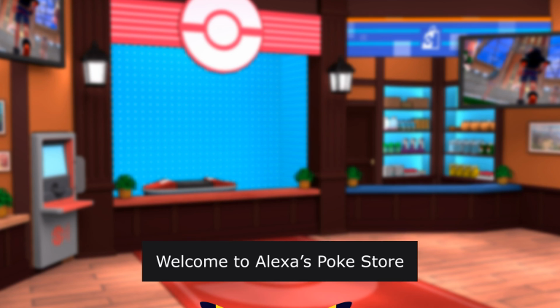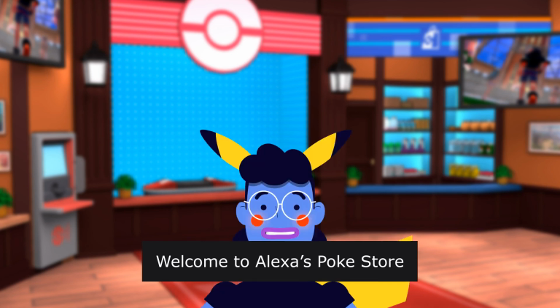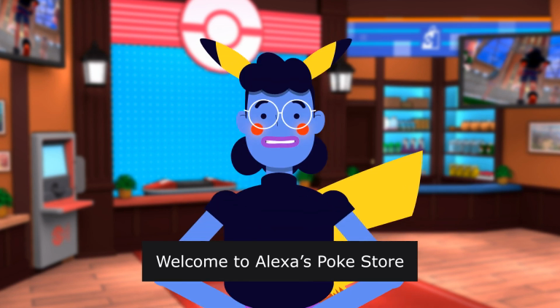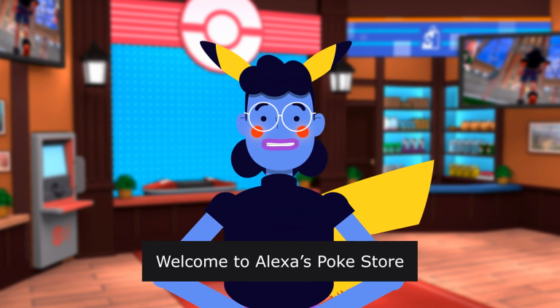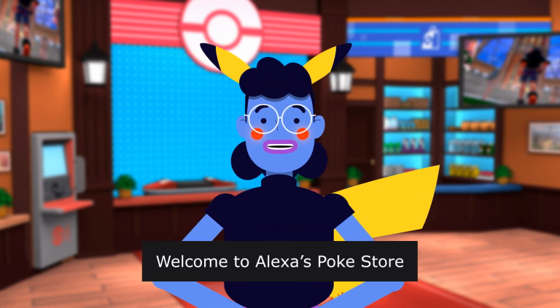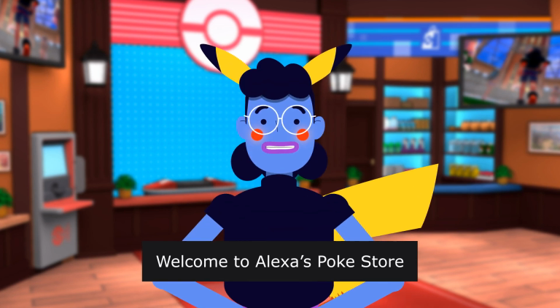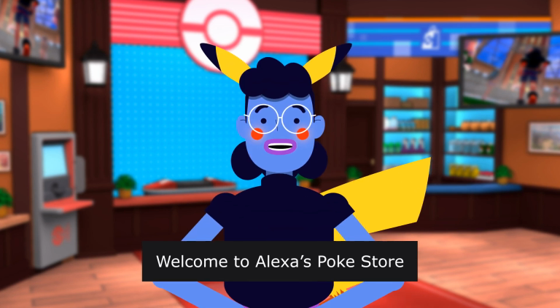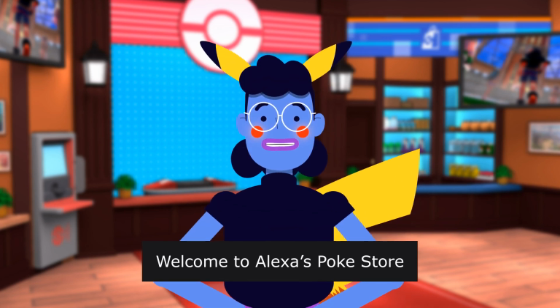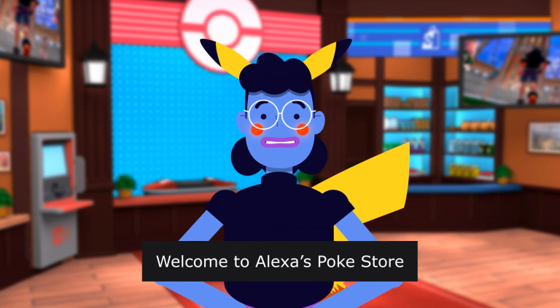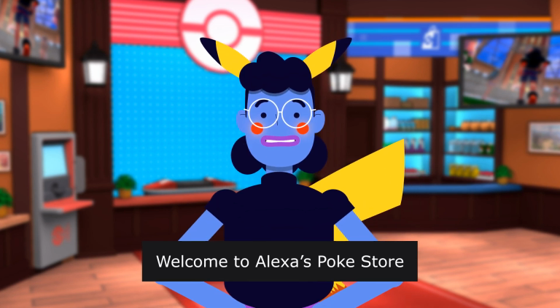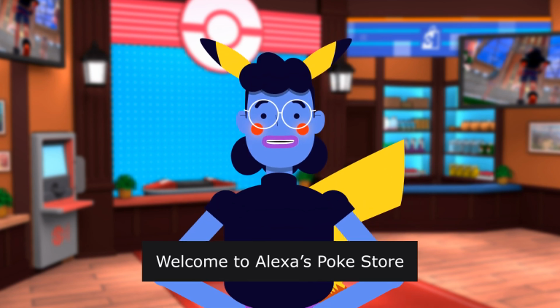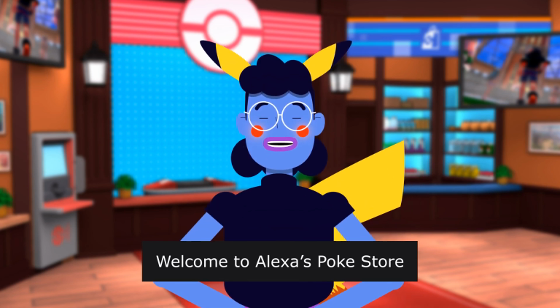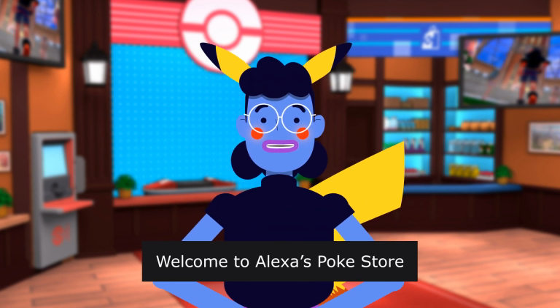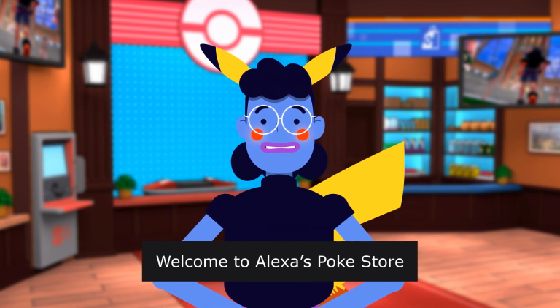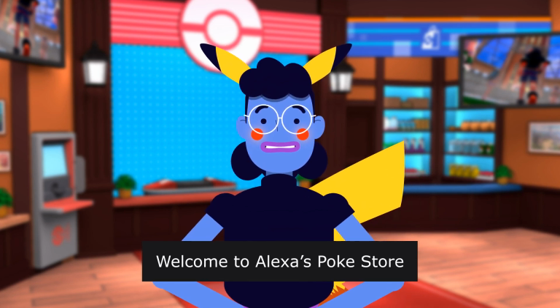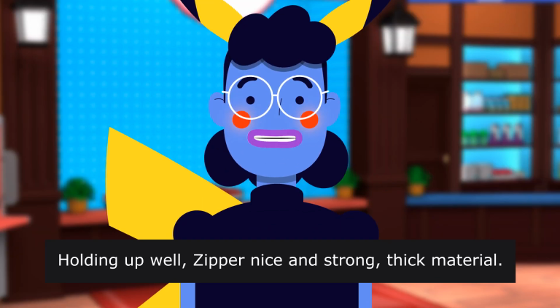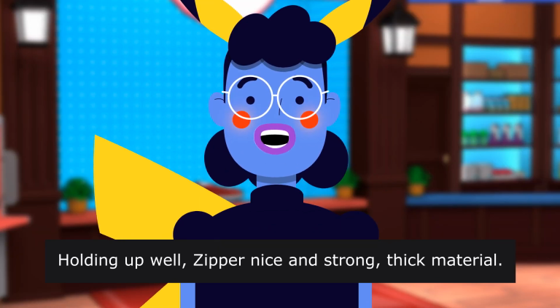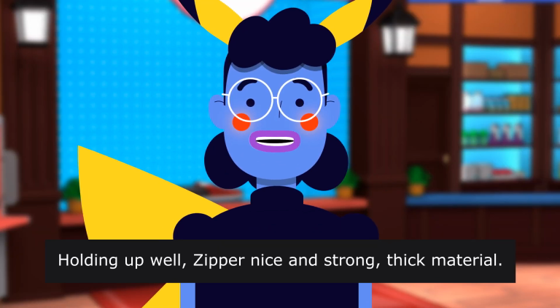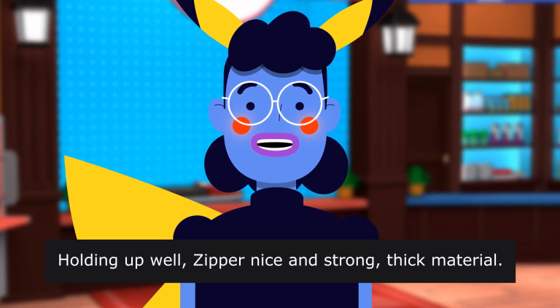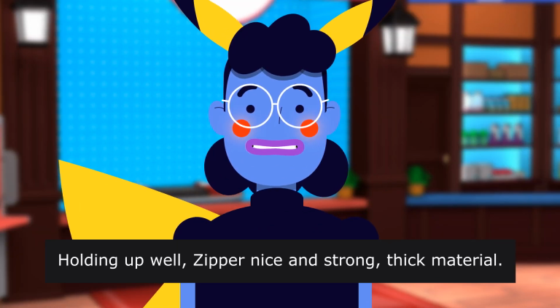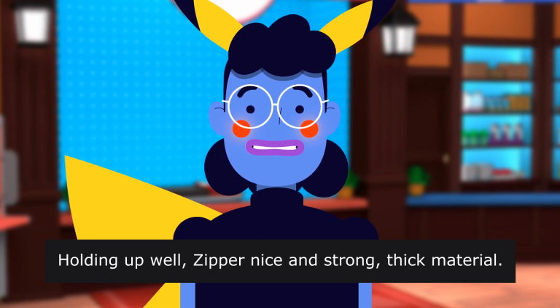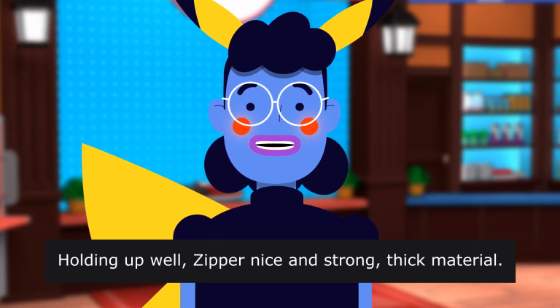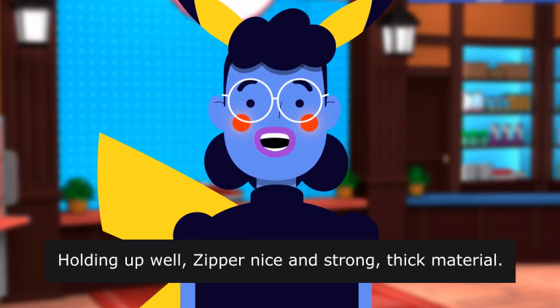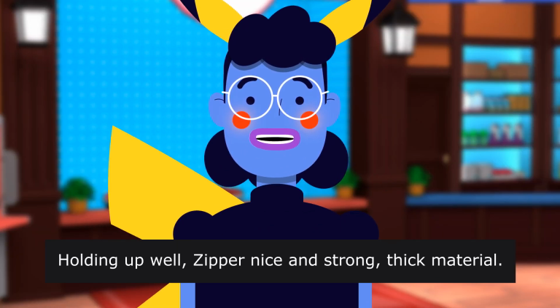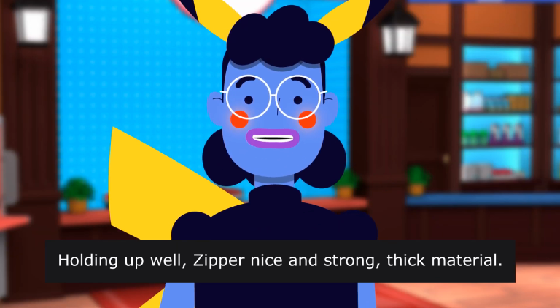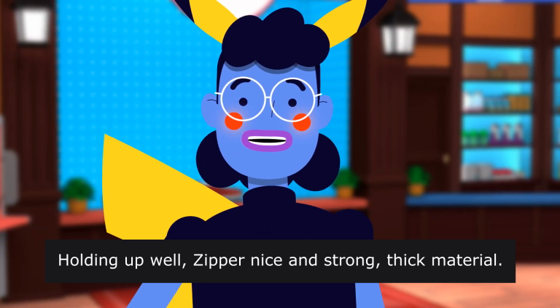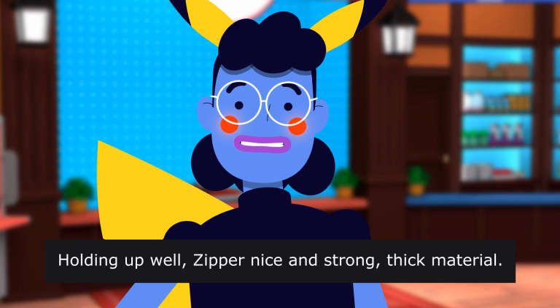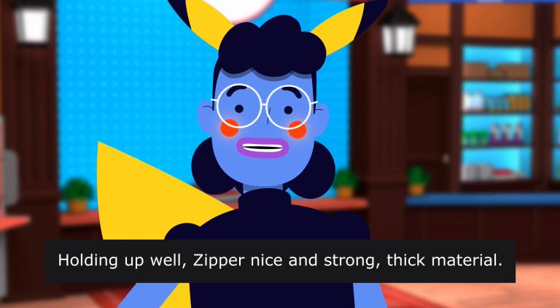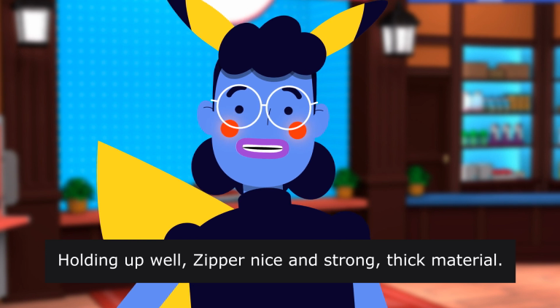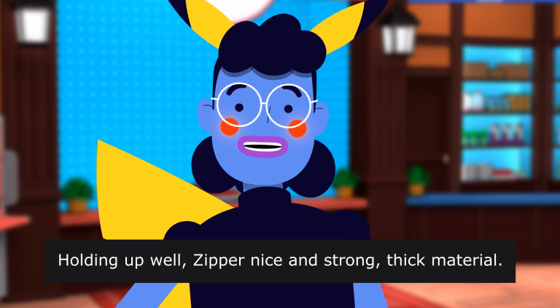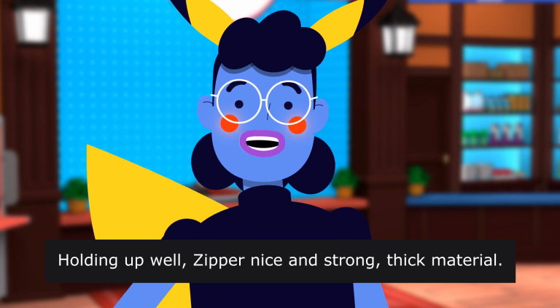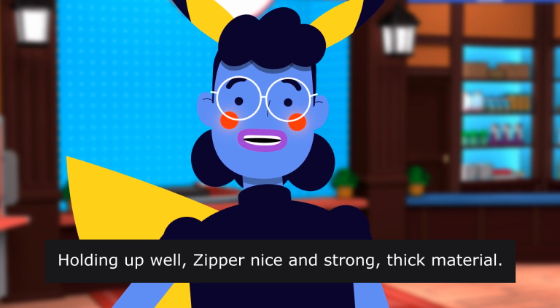Welcome to Alexa's Poke Store. Holding up well, zipper nice, and strong thick material.